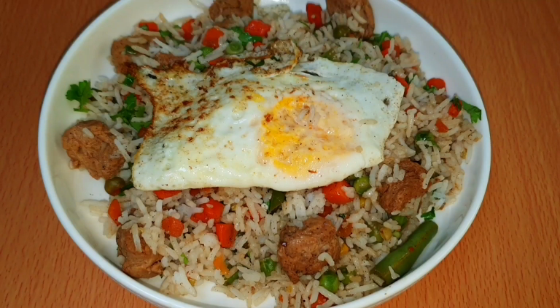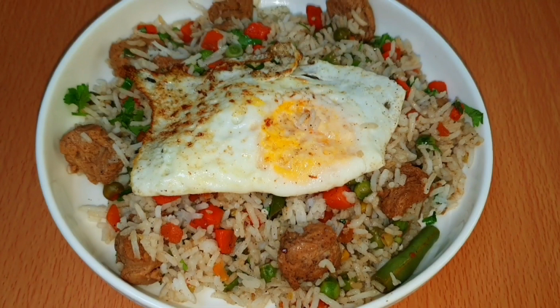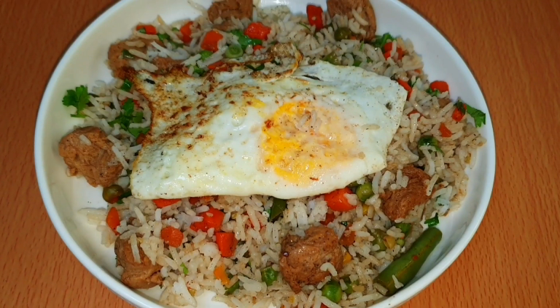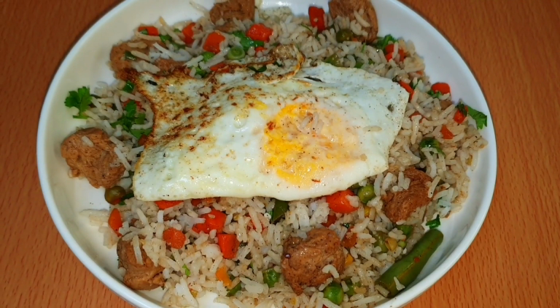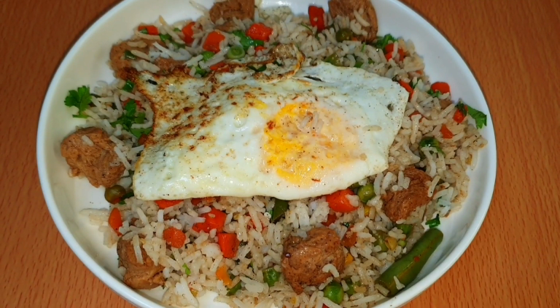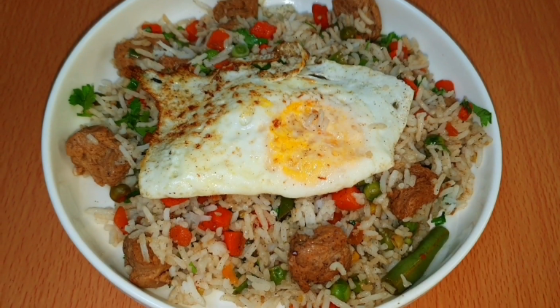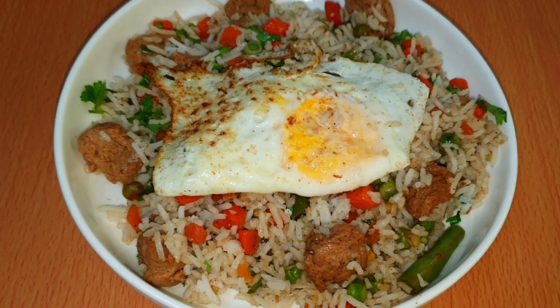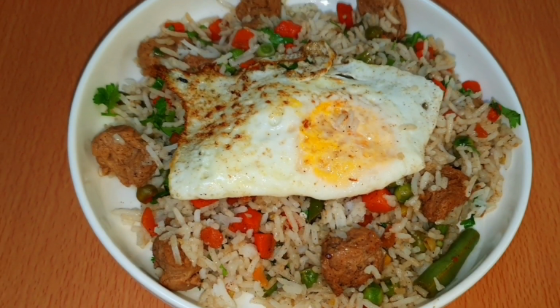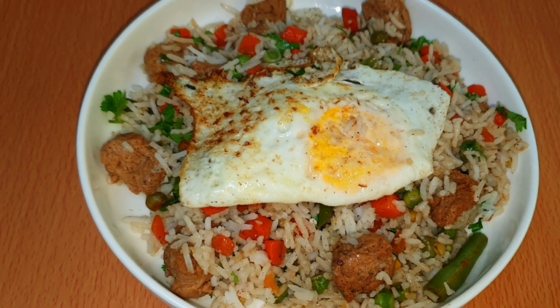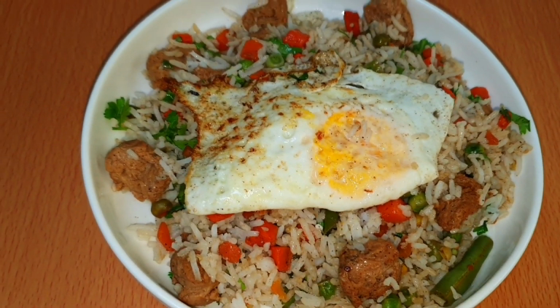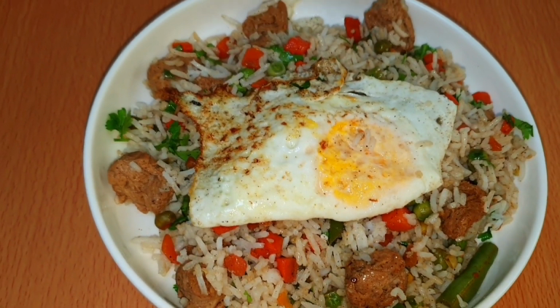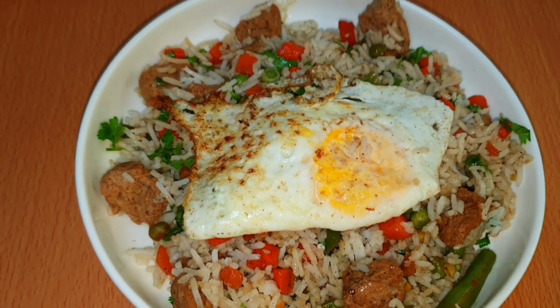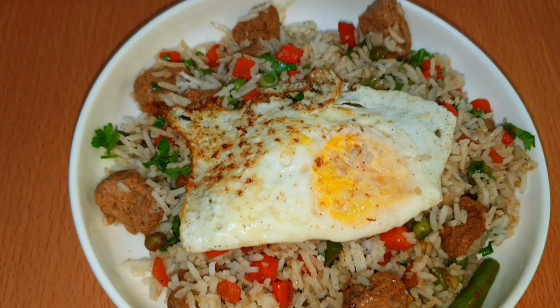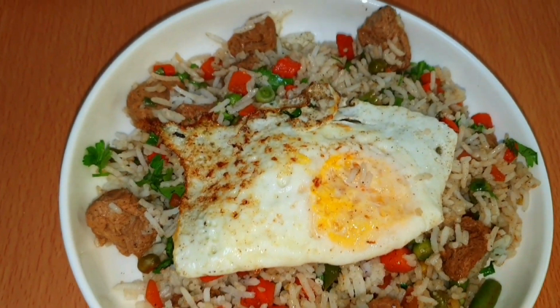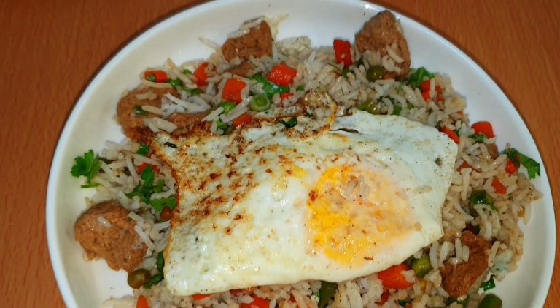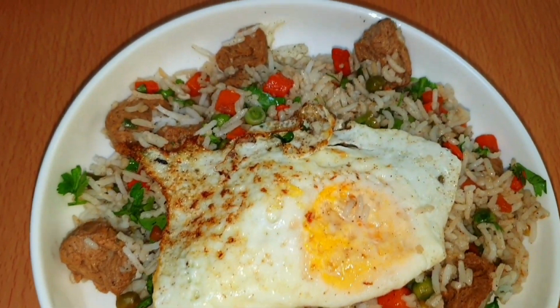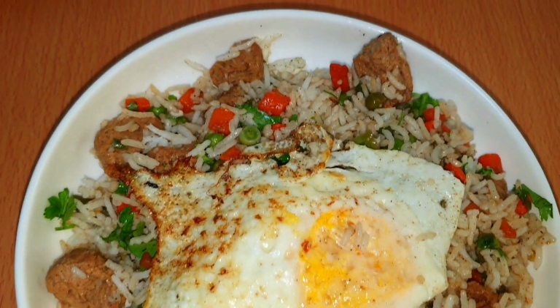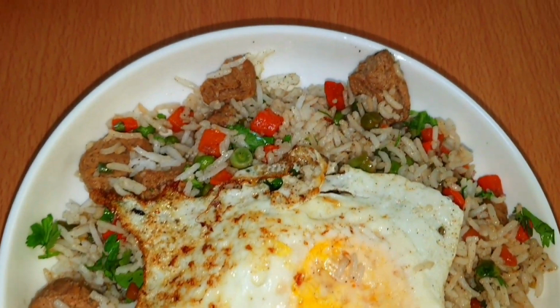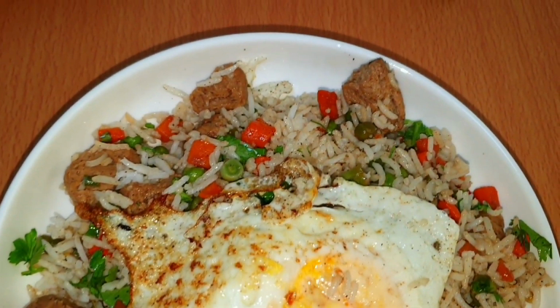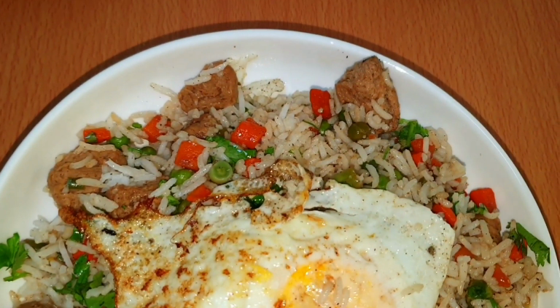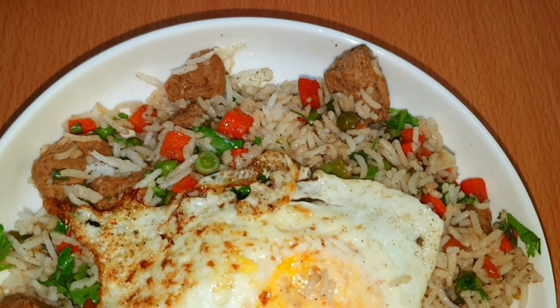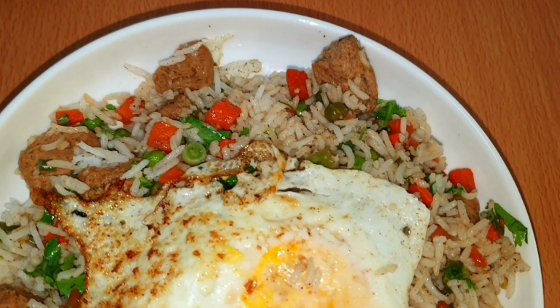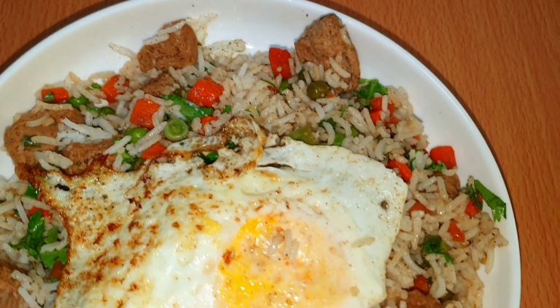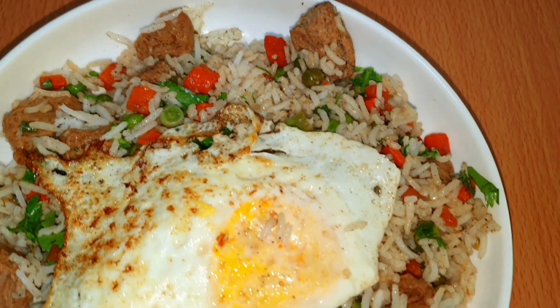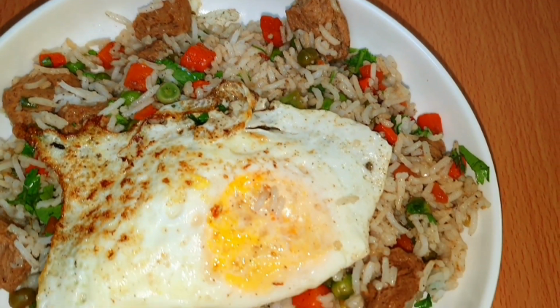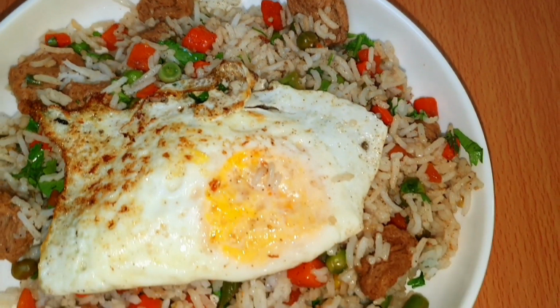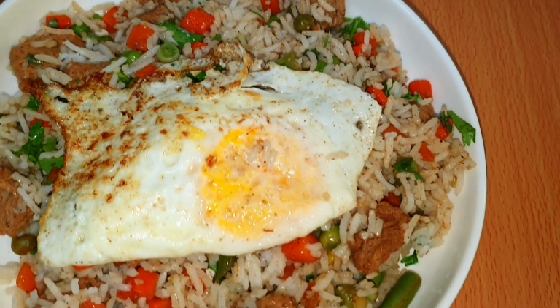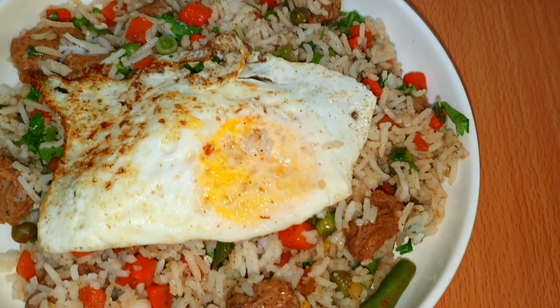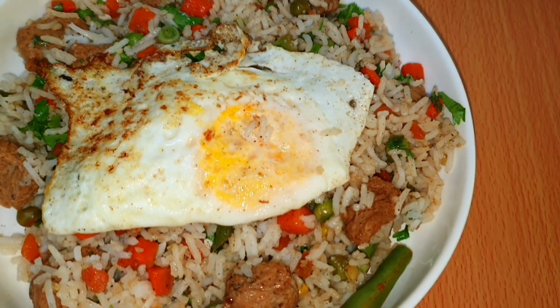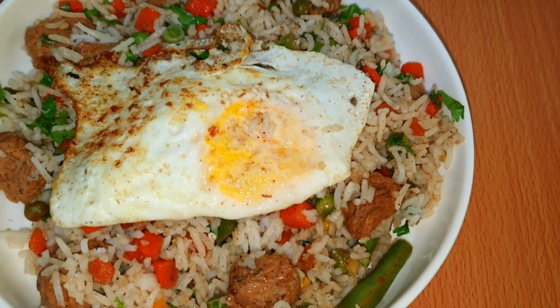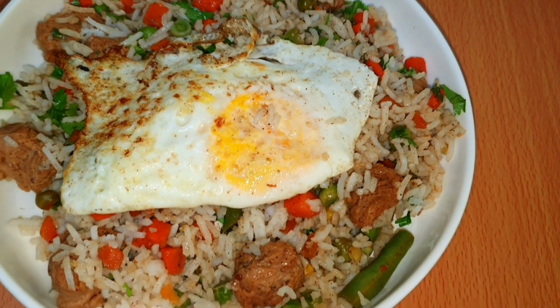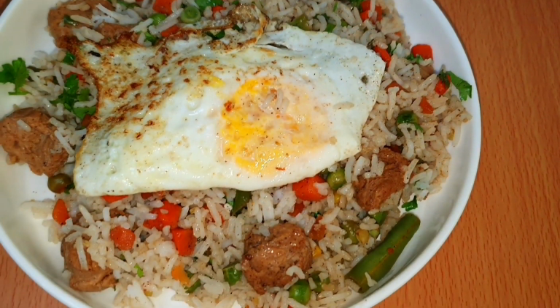Hi guys! This is easy and colorful vegetable fried rice.